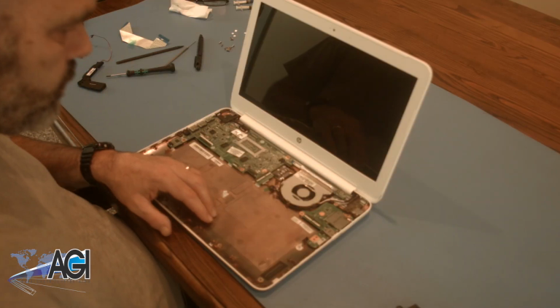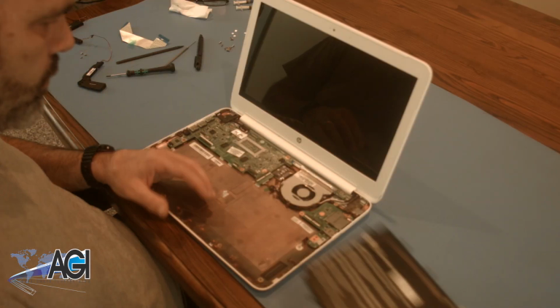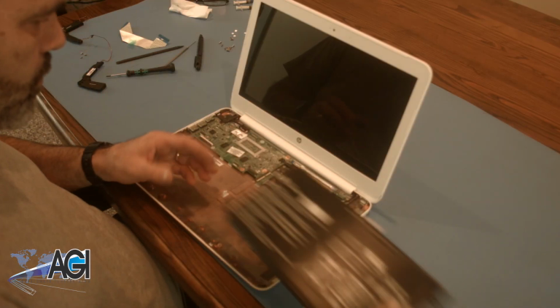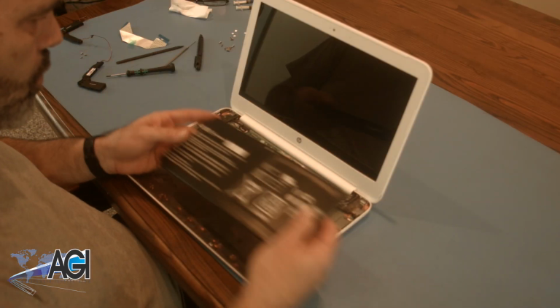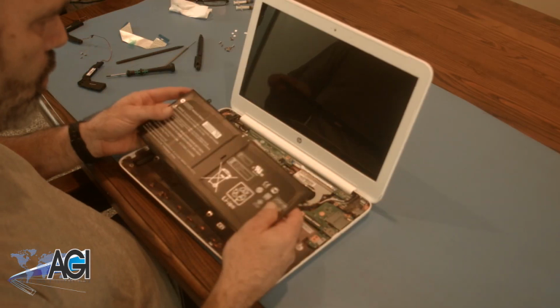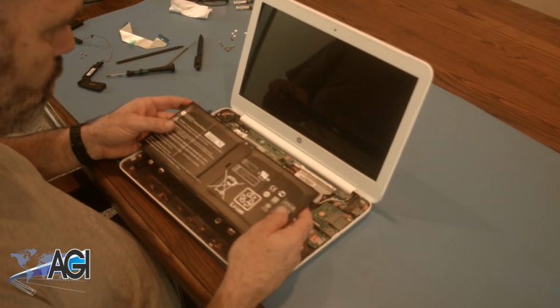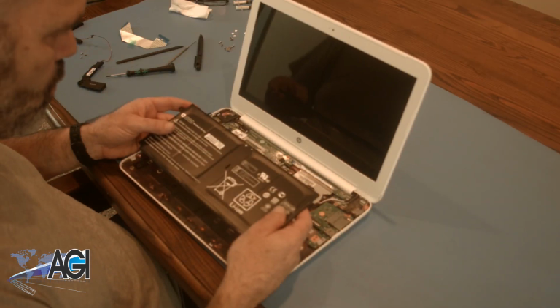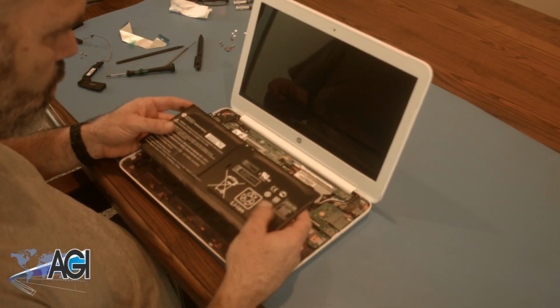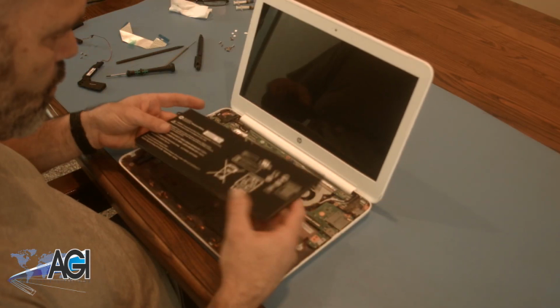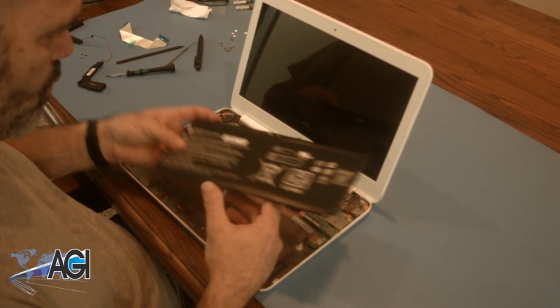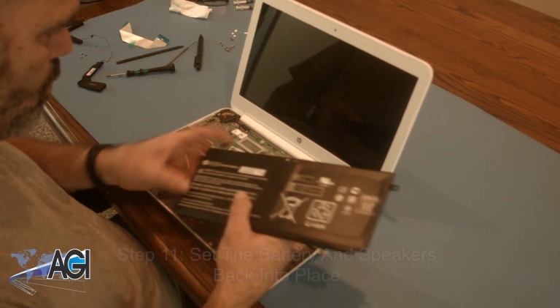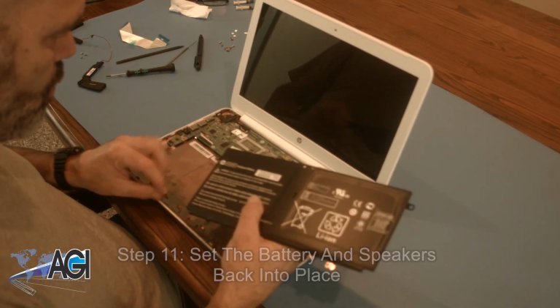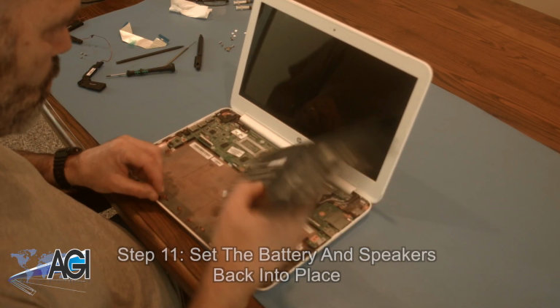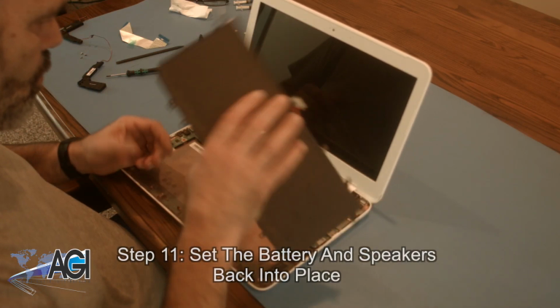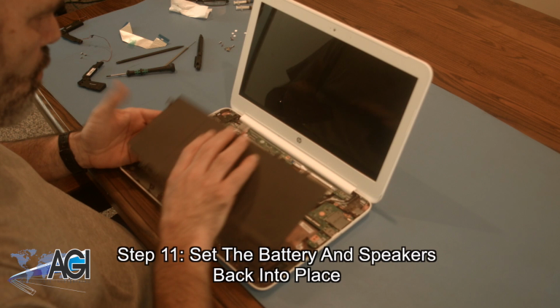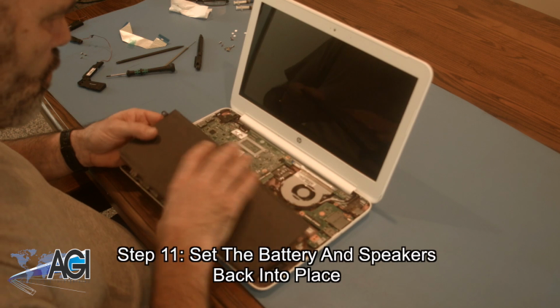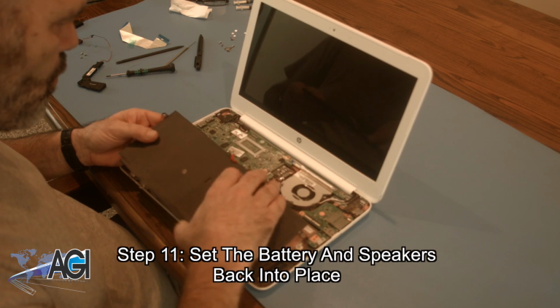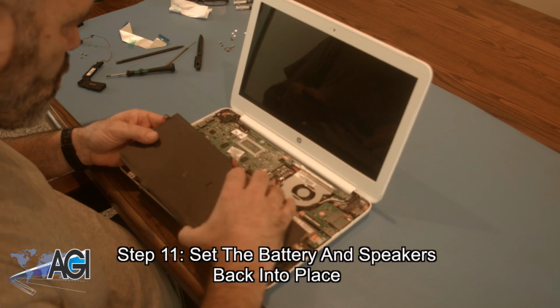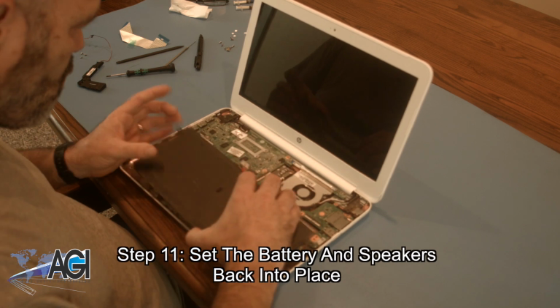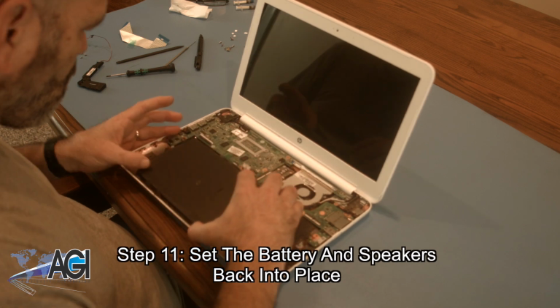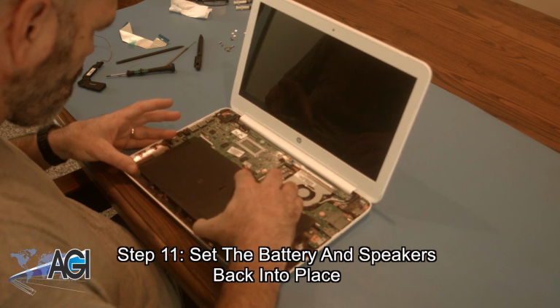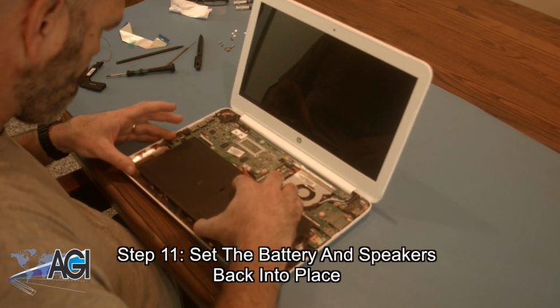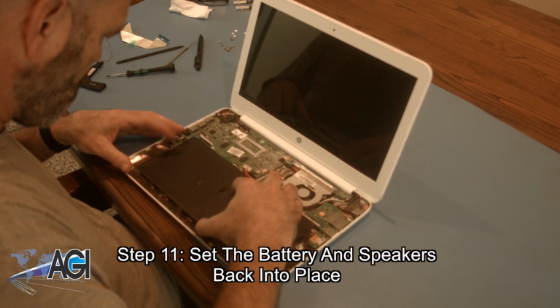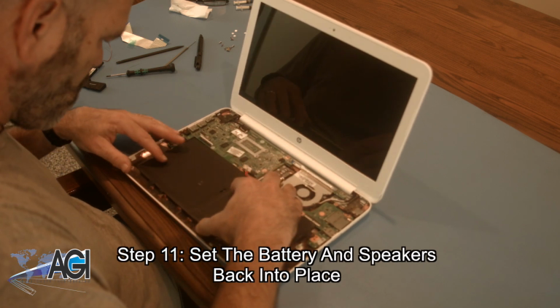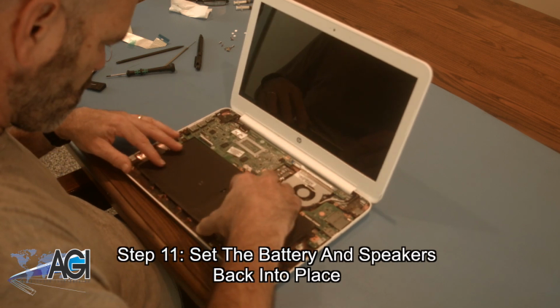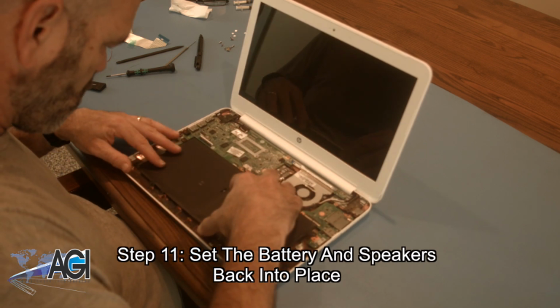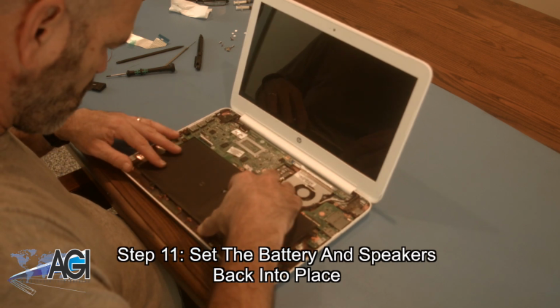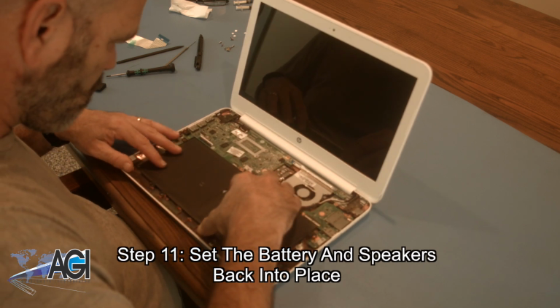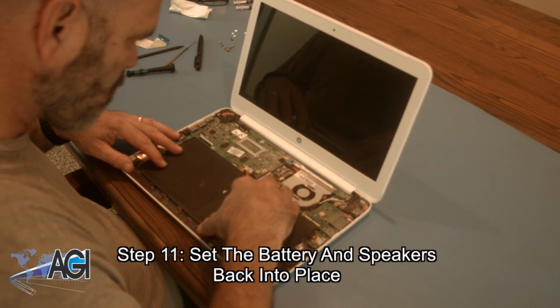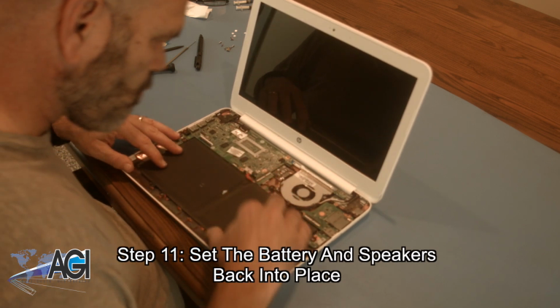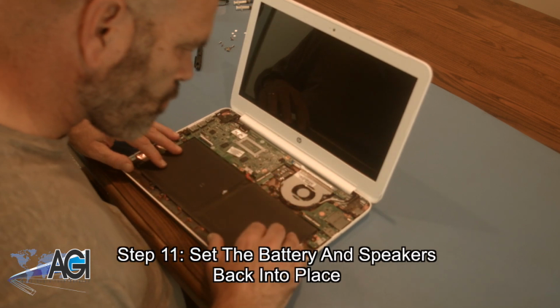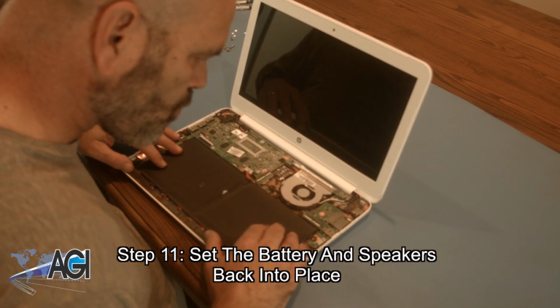The first step in the installation of your replacement battery will be to set the battery into place and then set the speakers back into place.